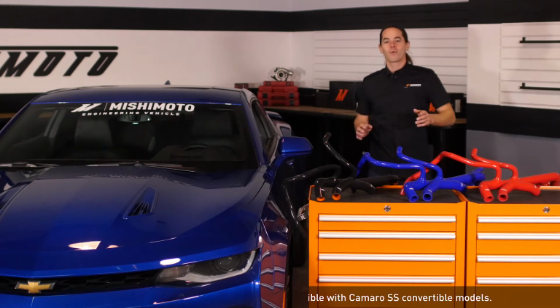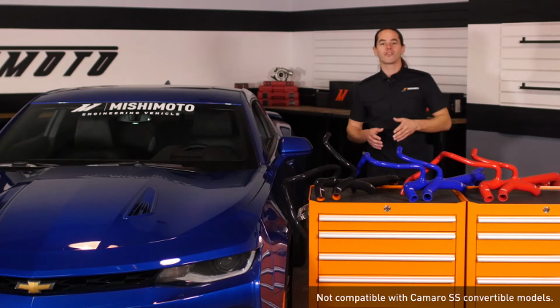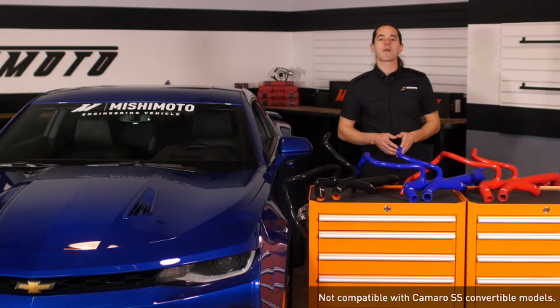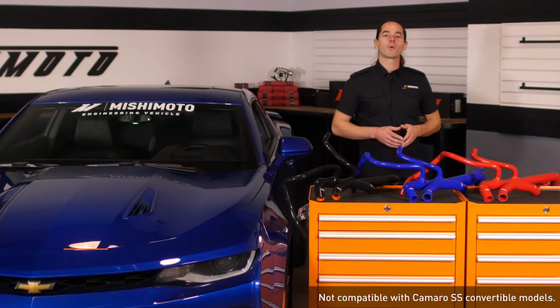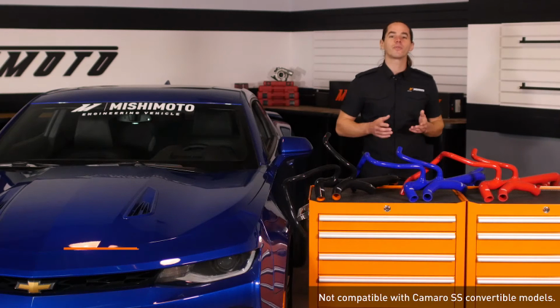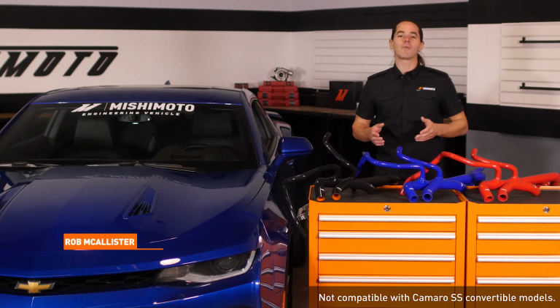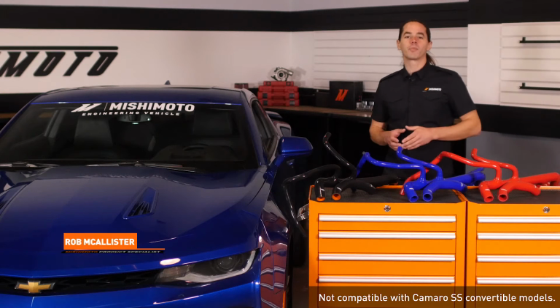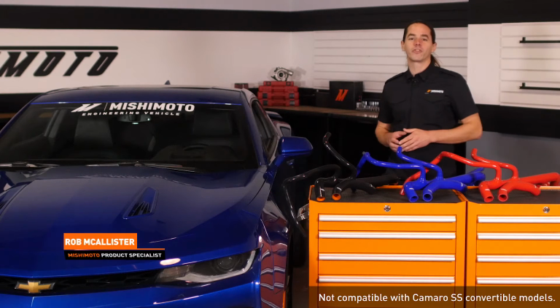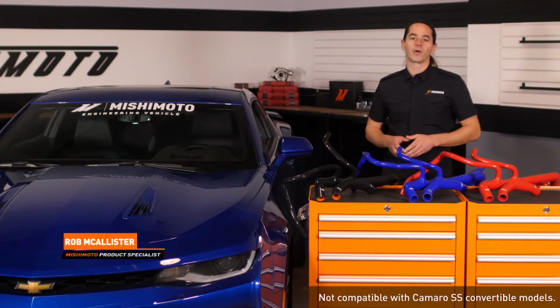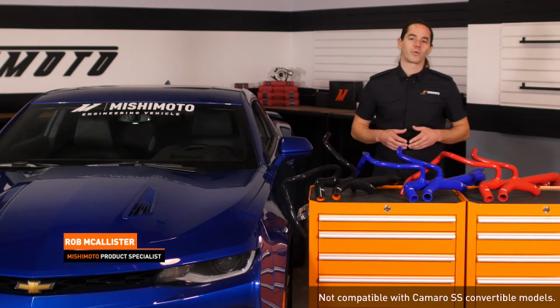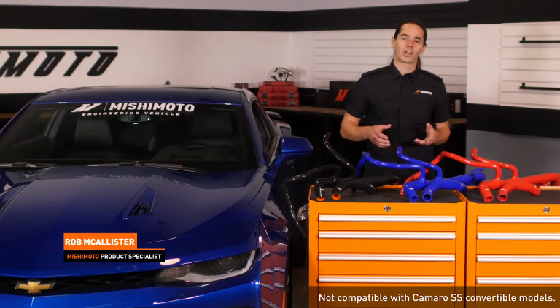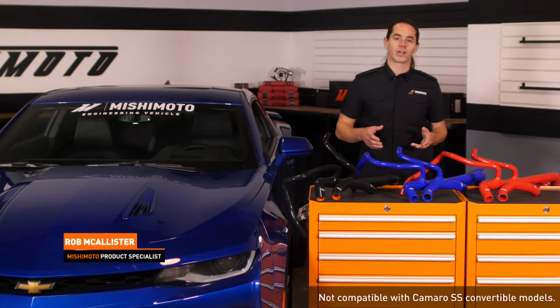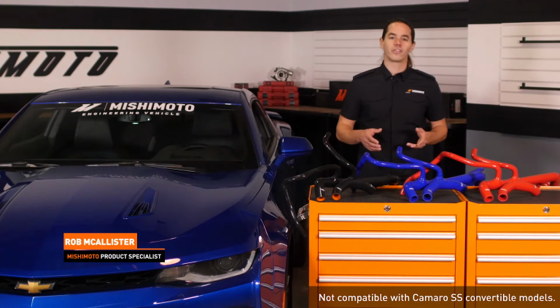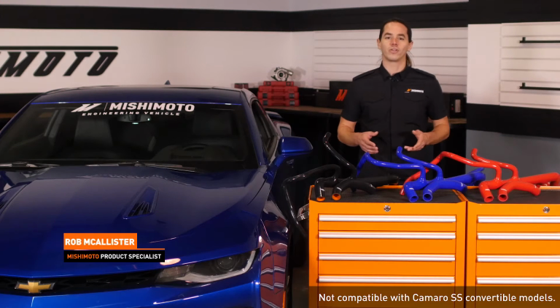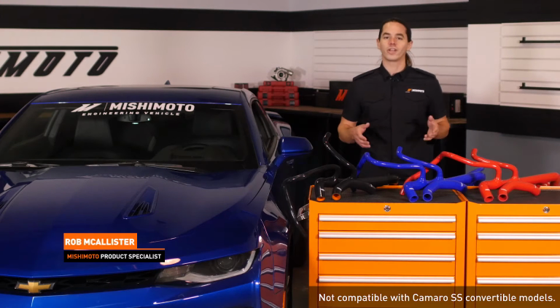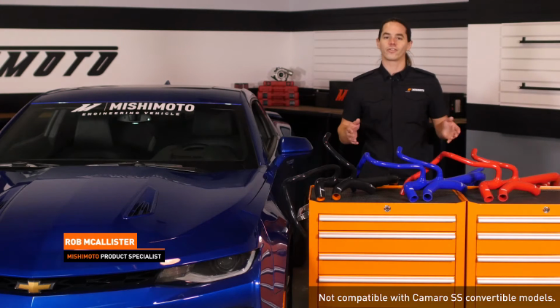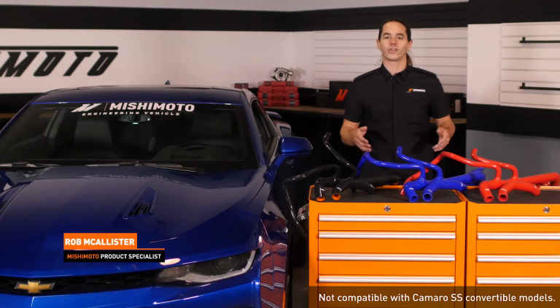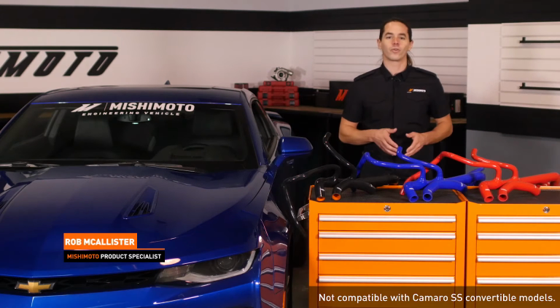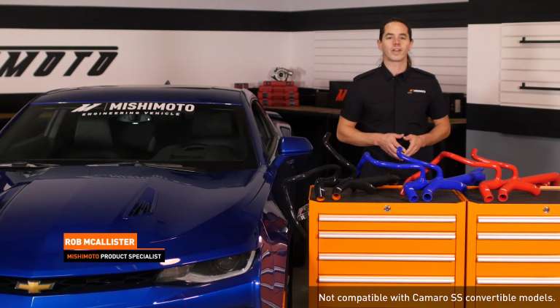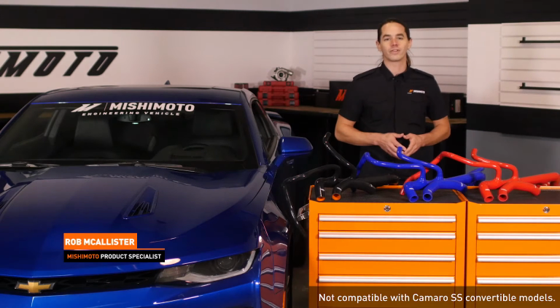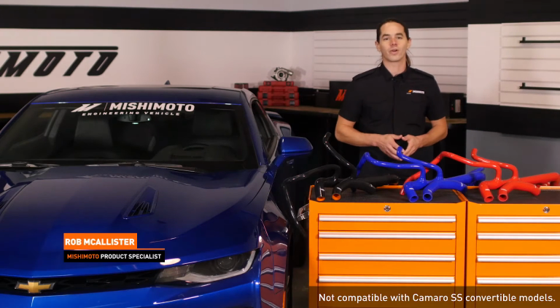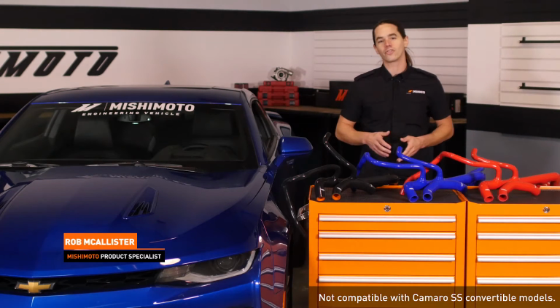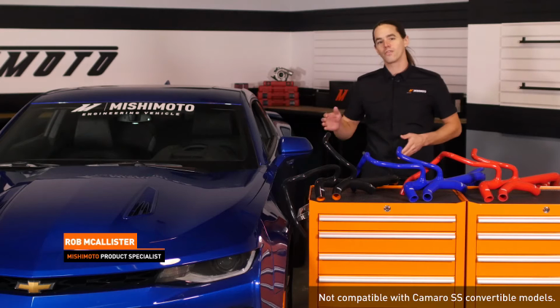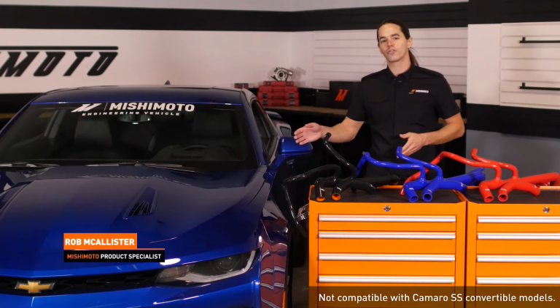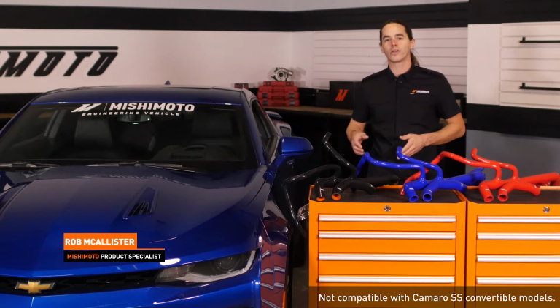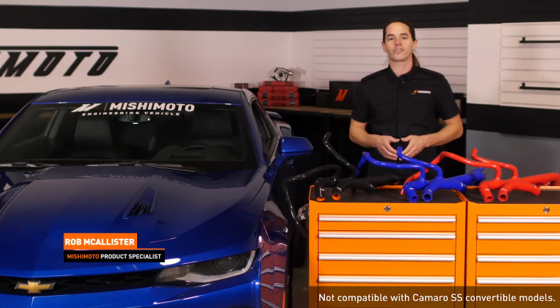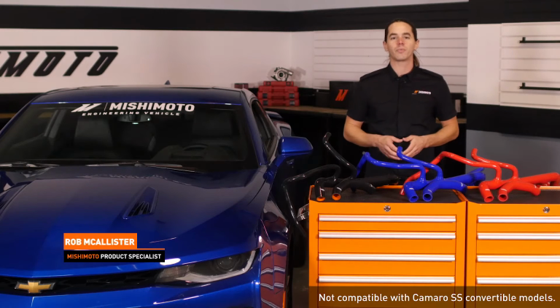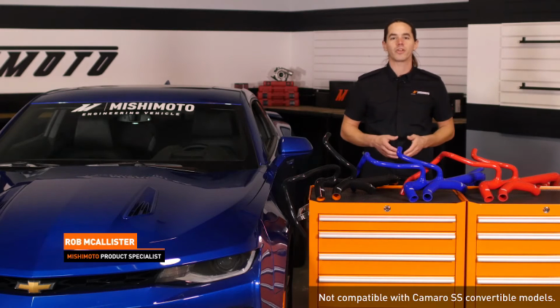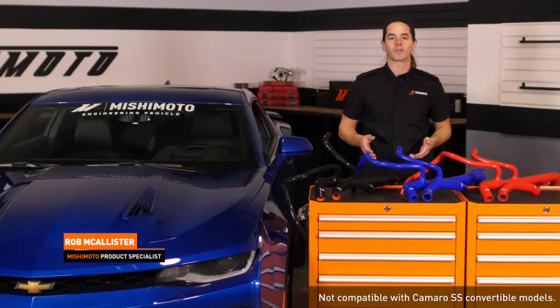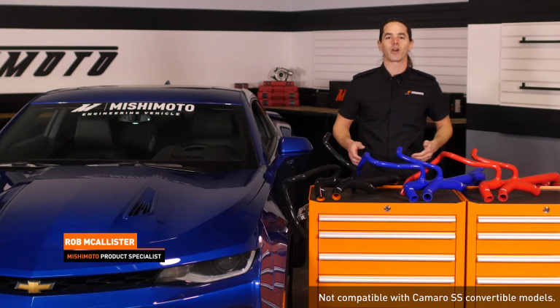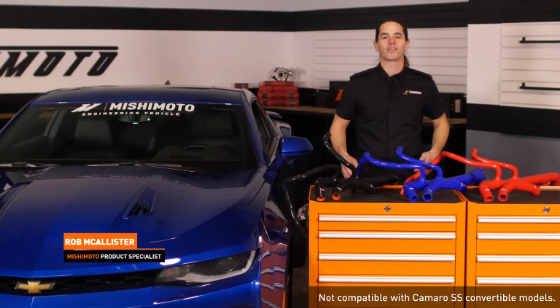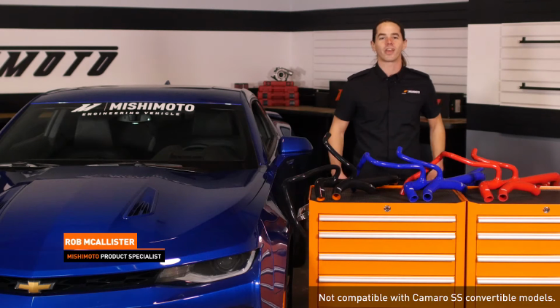What's up everyone? Rob from Mishimoto. Today we're going to take a look at our silicone radiator hoses for your 2016 Plus Camaro SS.